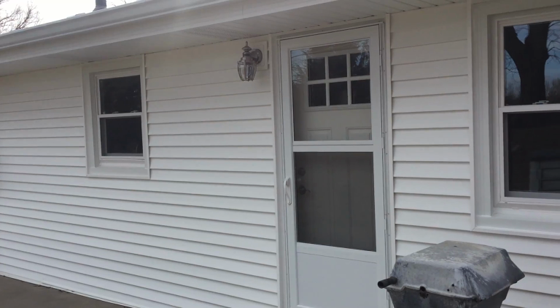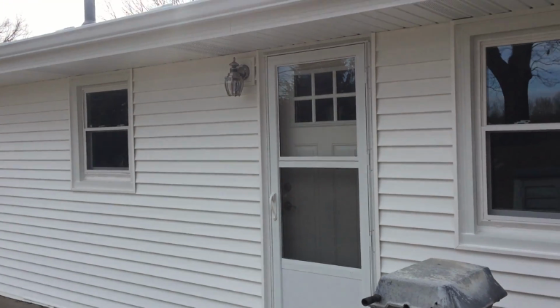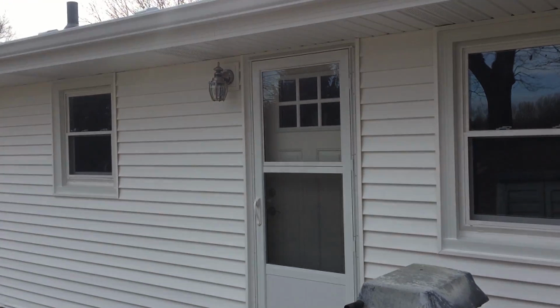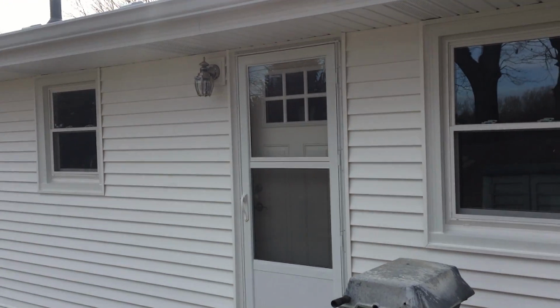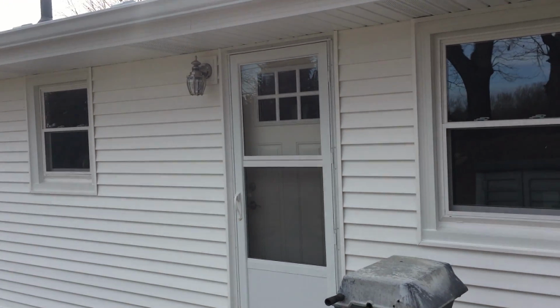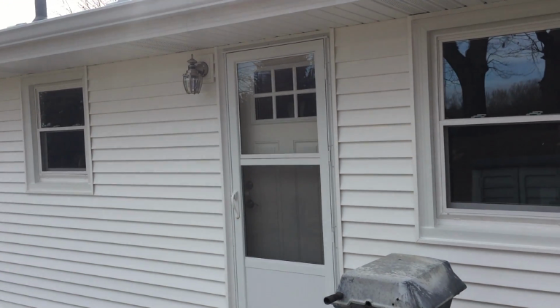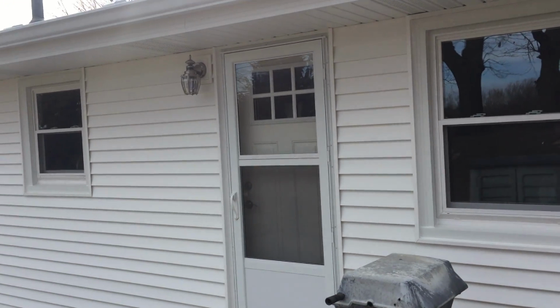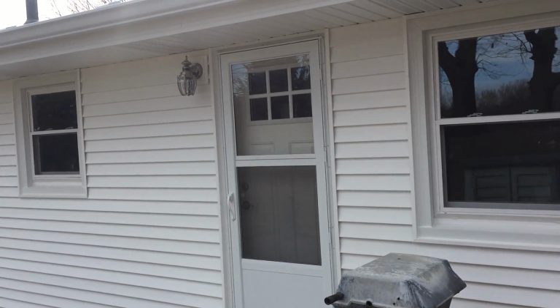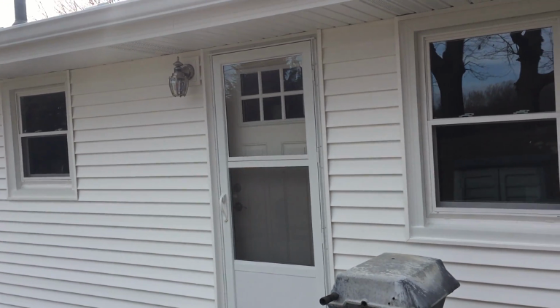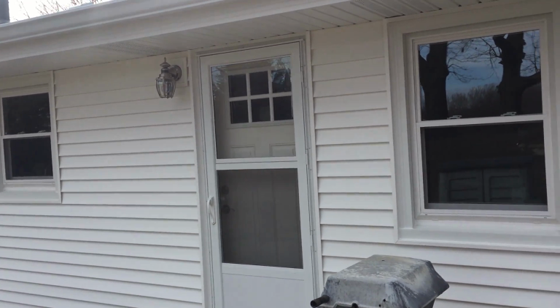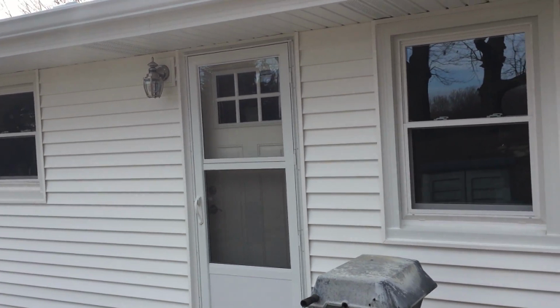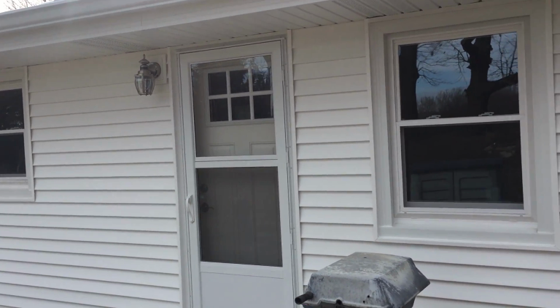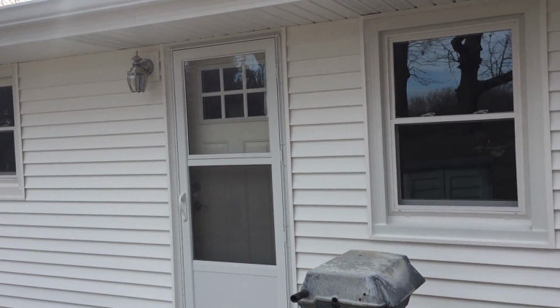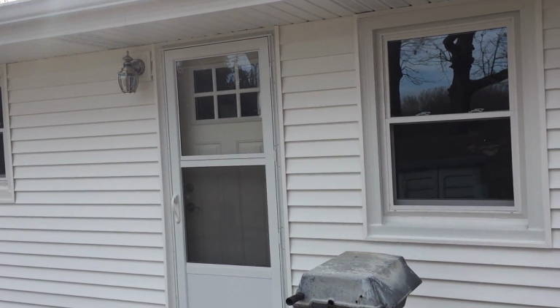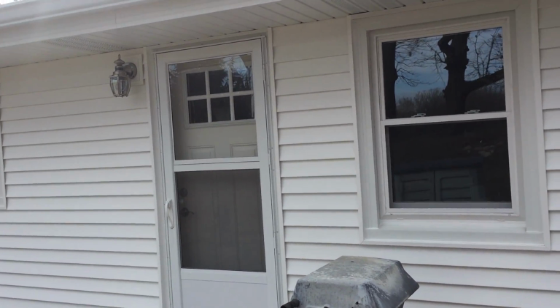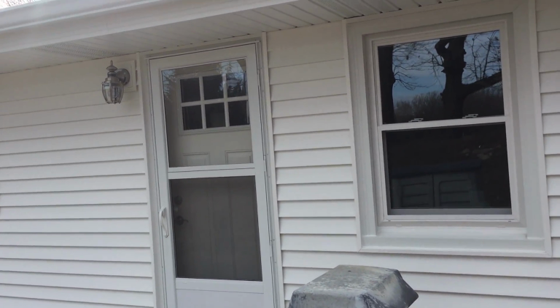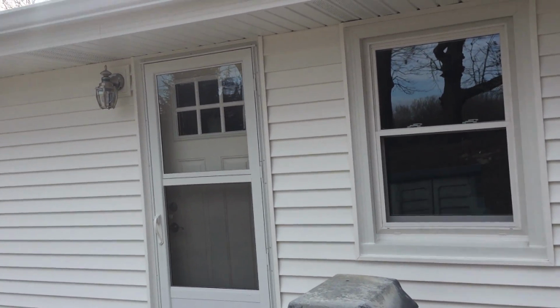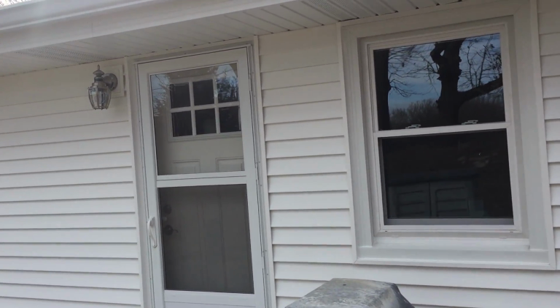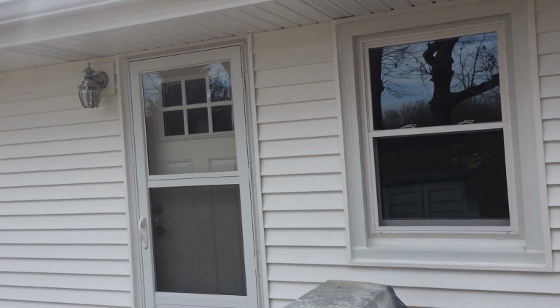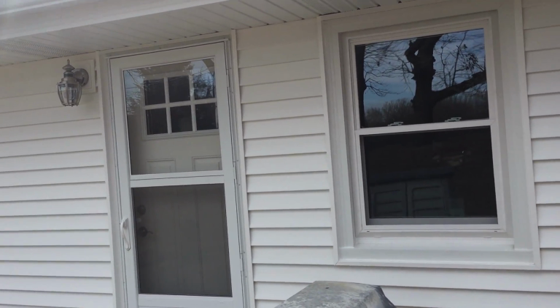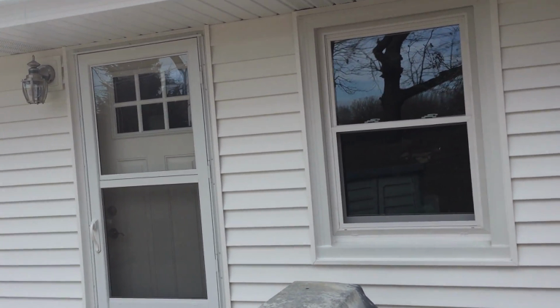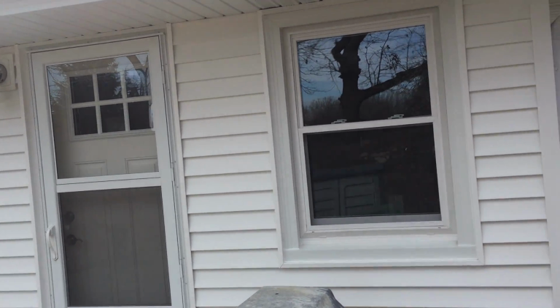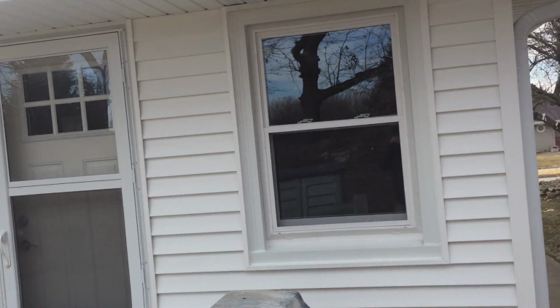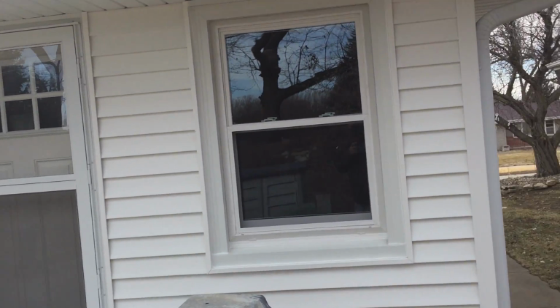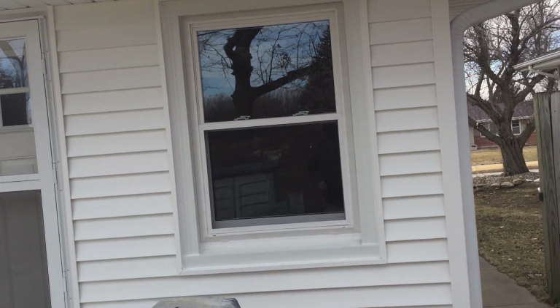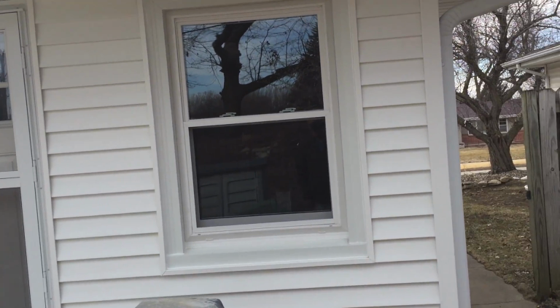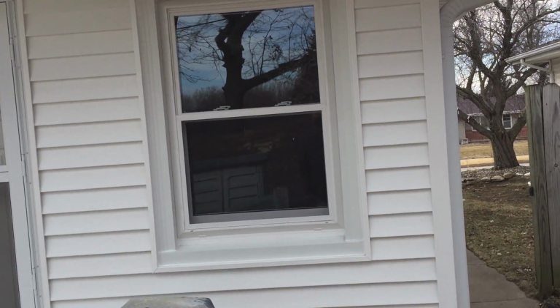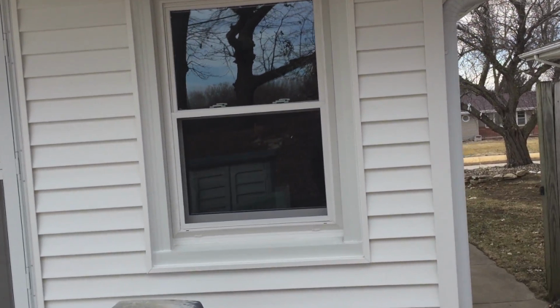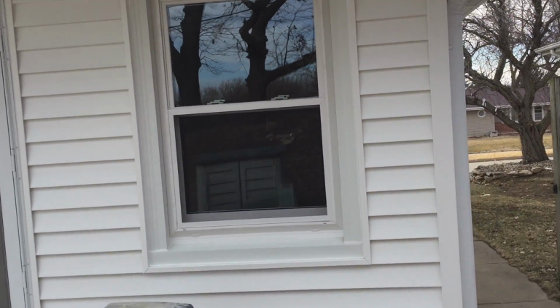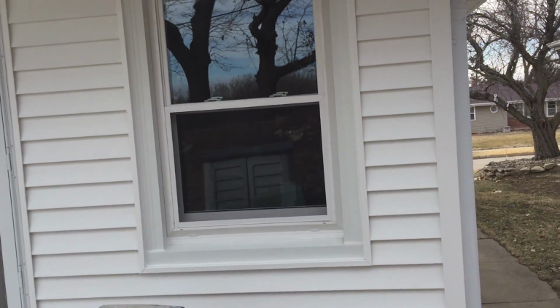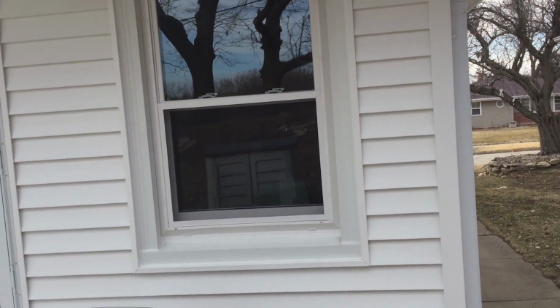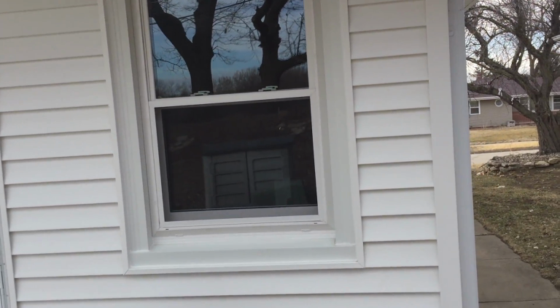This is Pat from Associated Siding Omaha, Nebraska. Today I'm showing you a house.